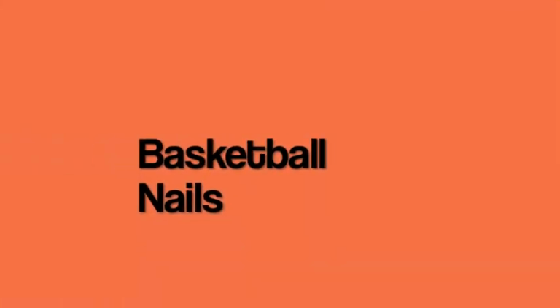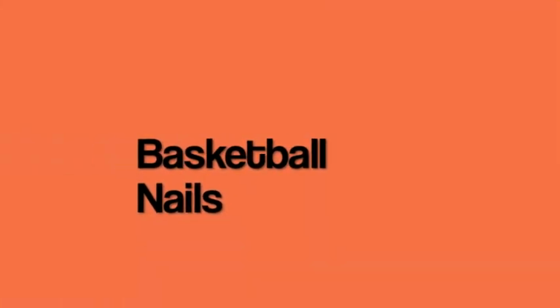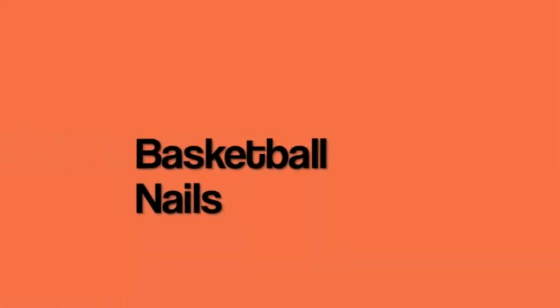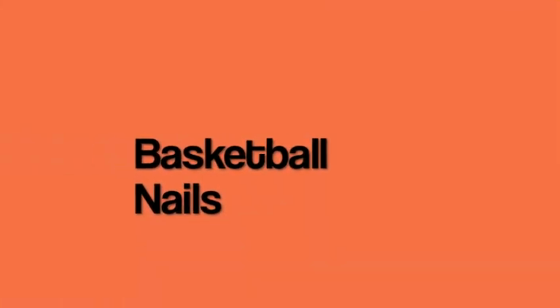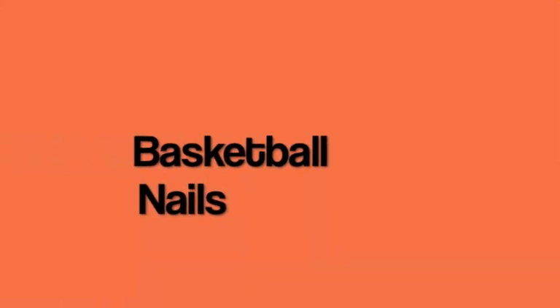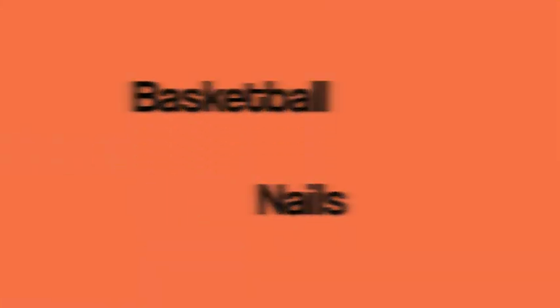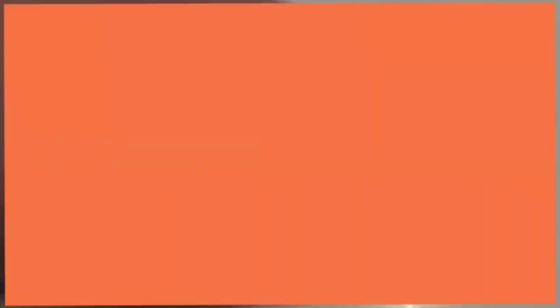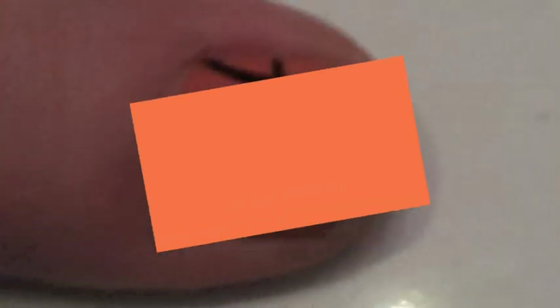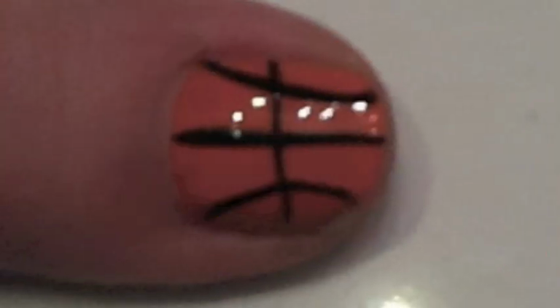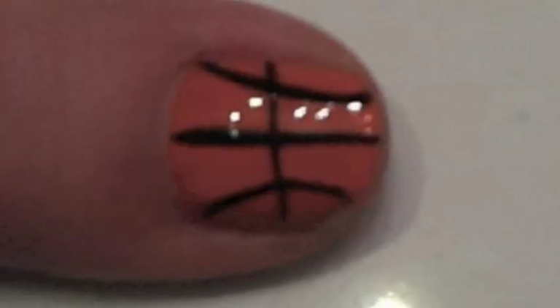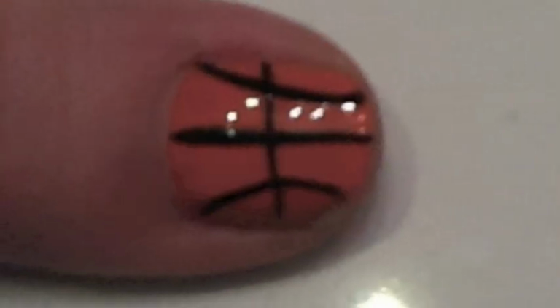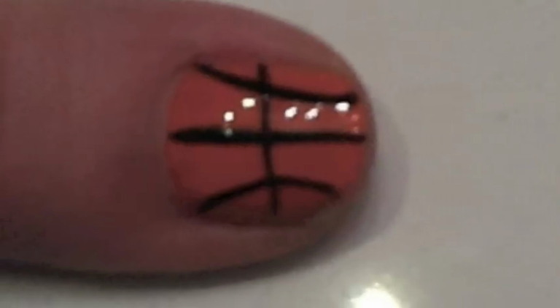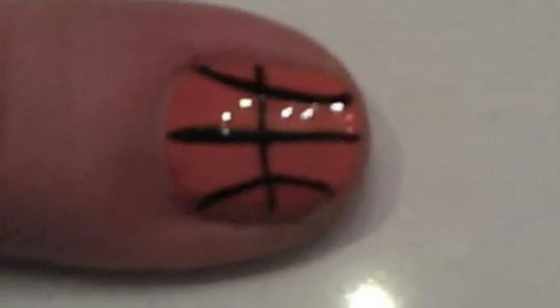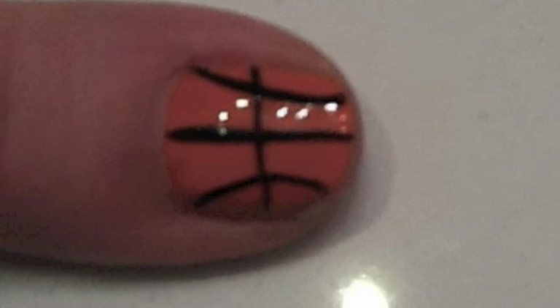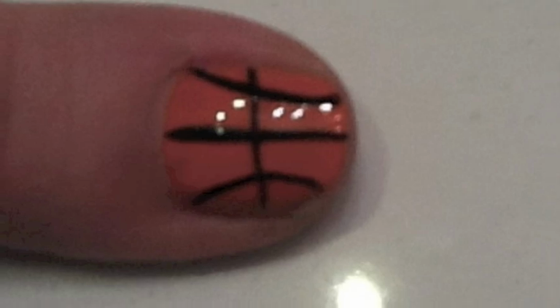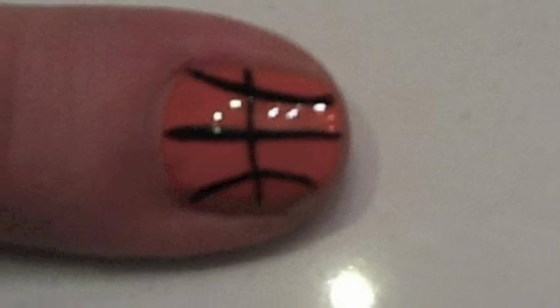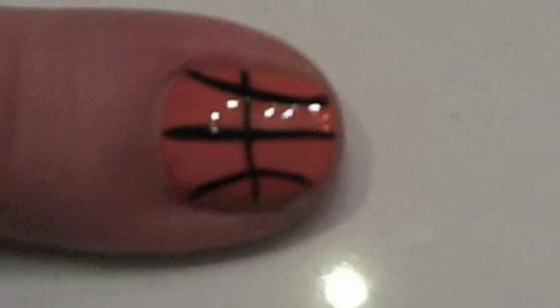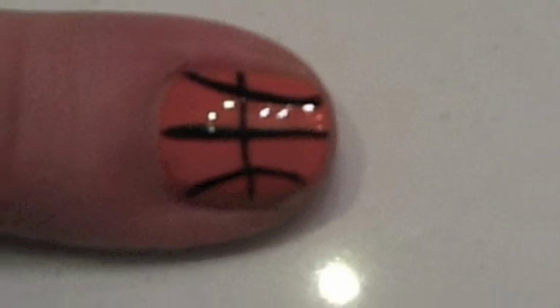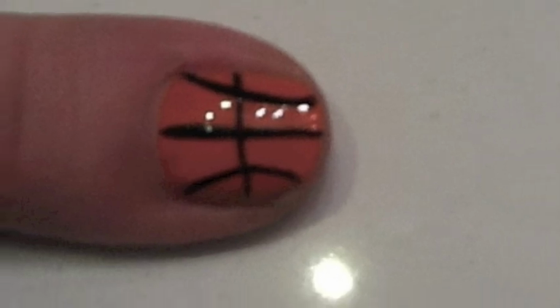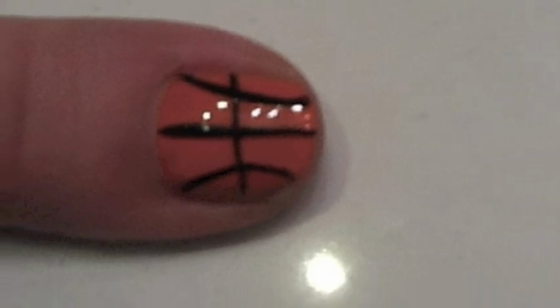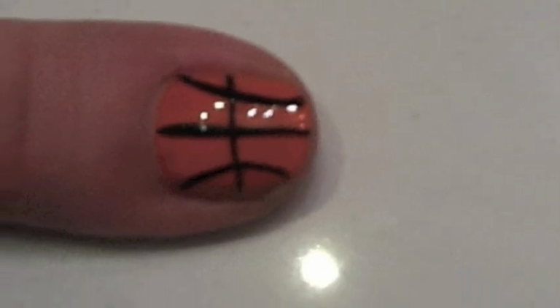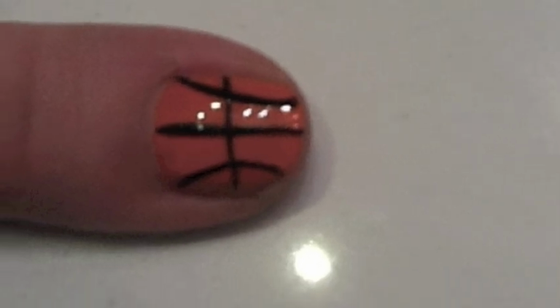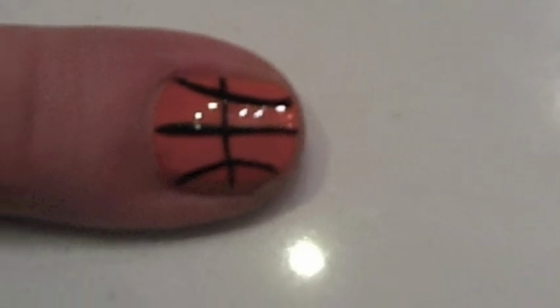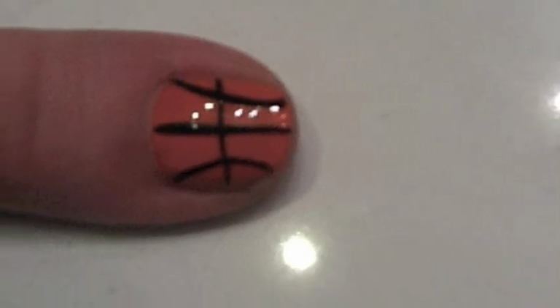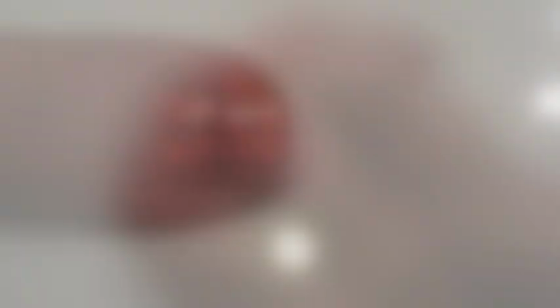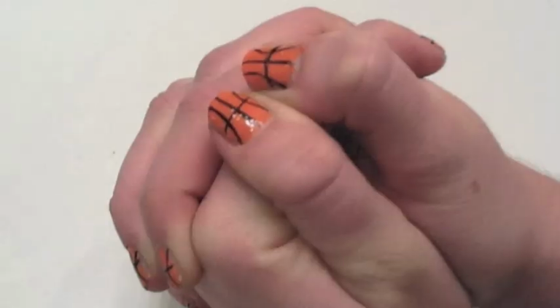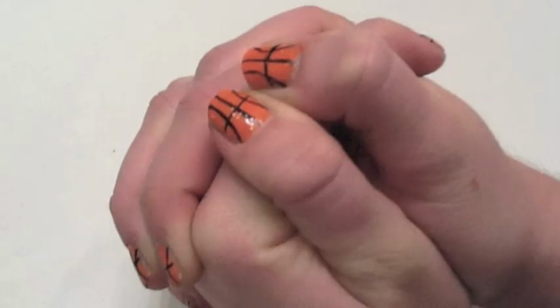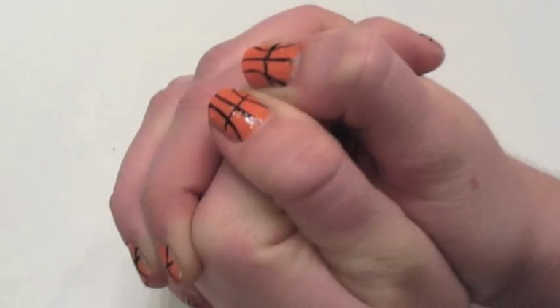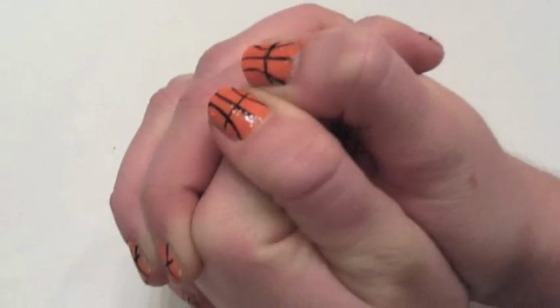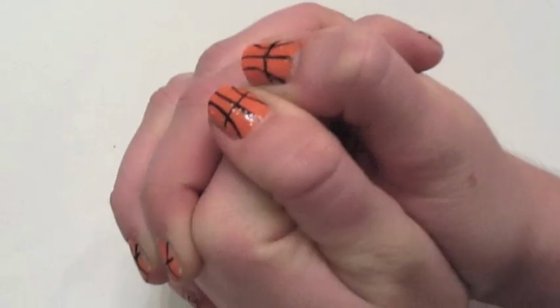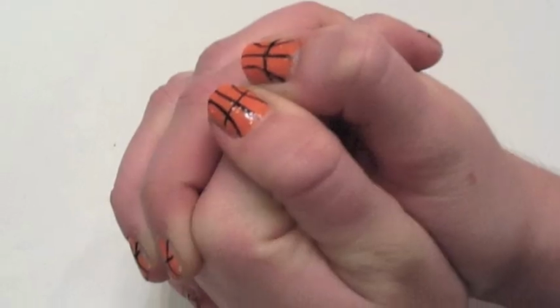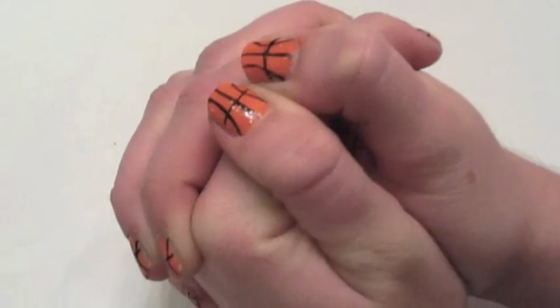The design we will be doing today is basketball nails. This design is cute and wearable and surprisingly easy.